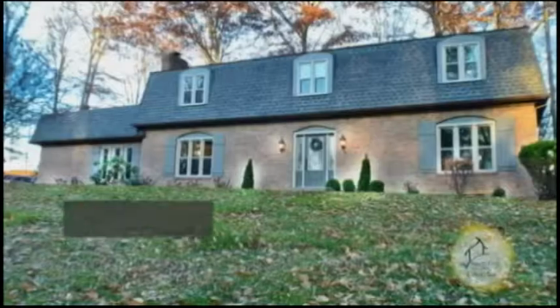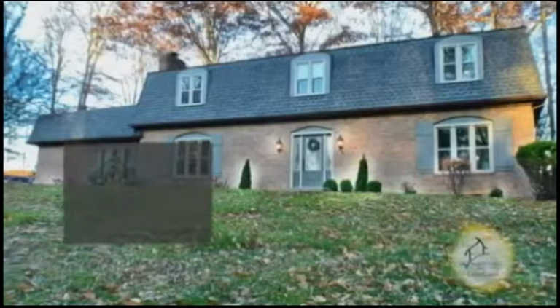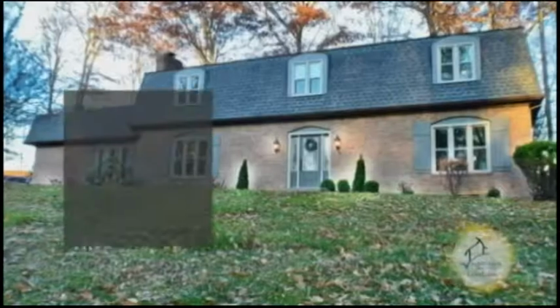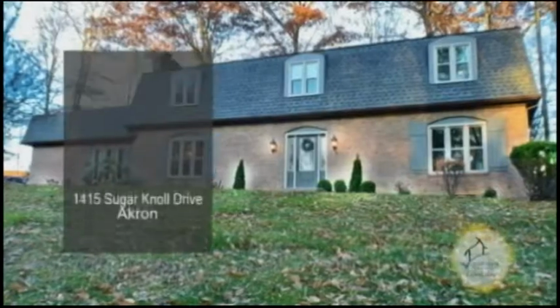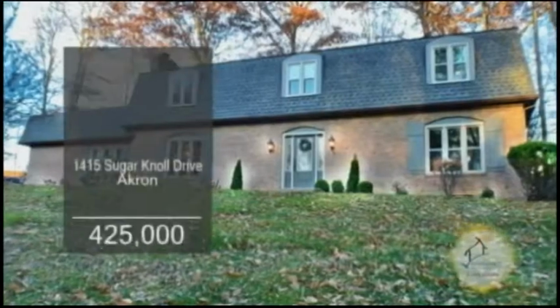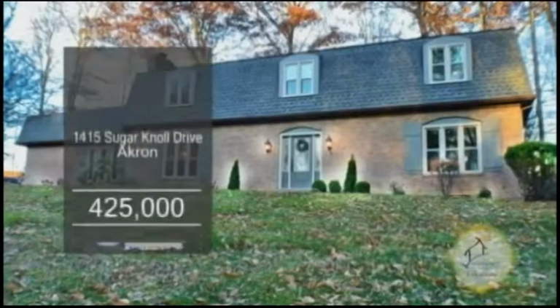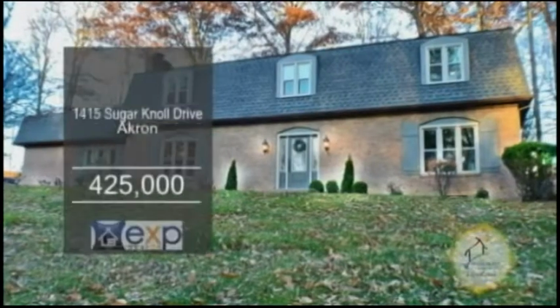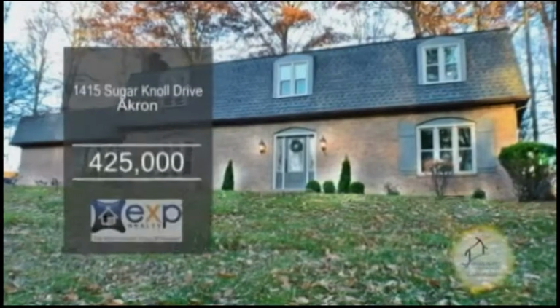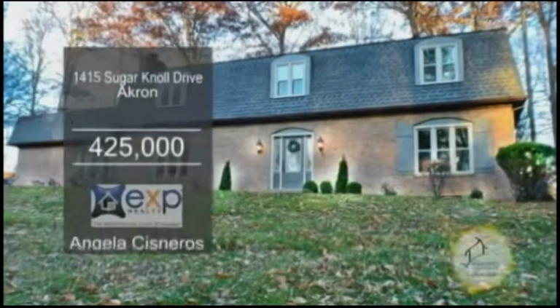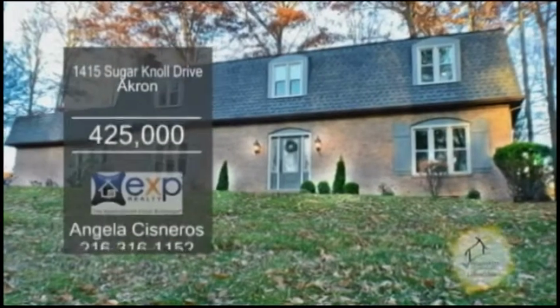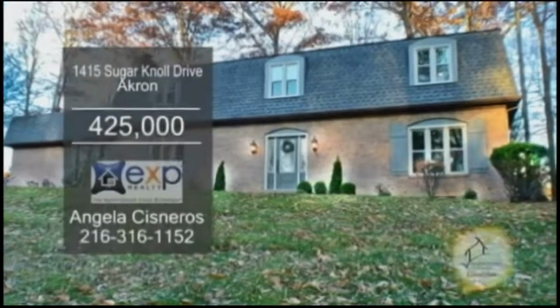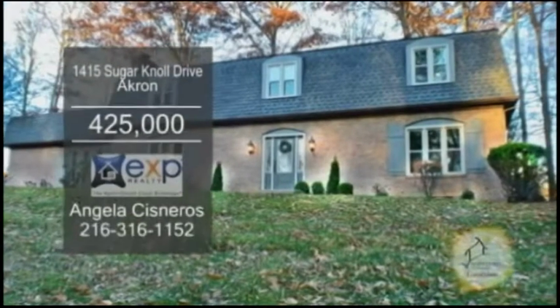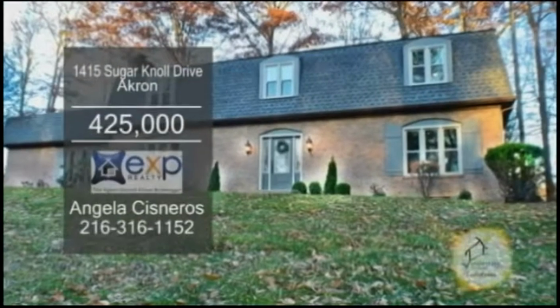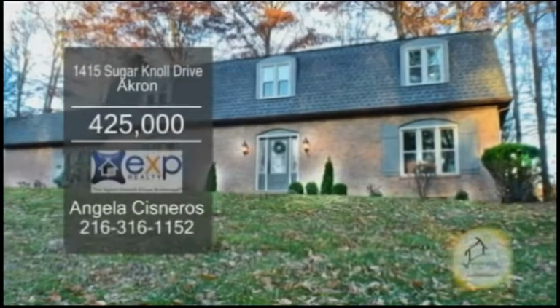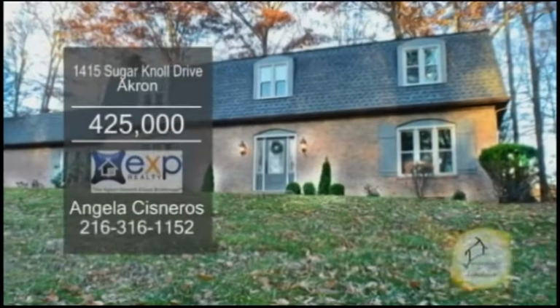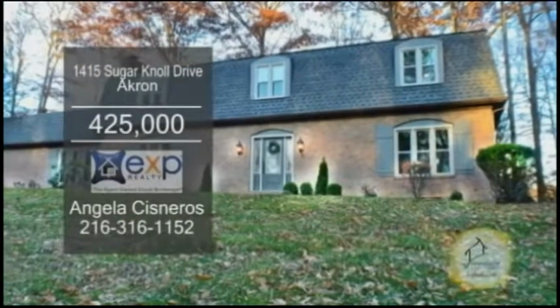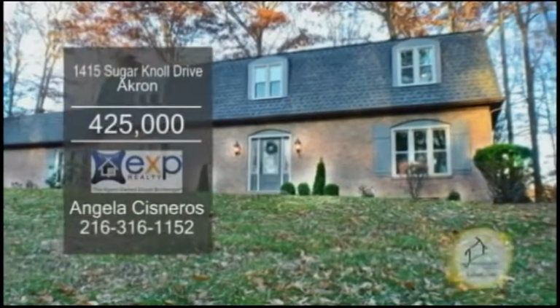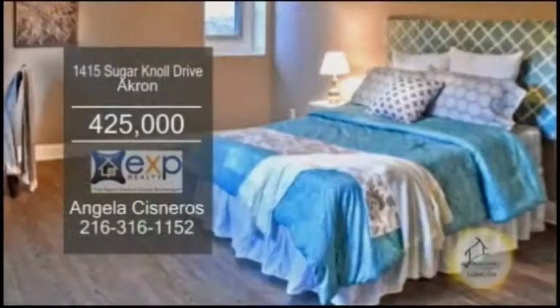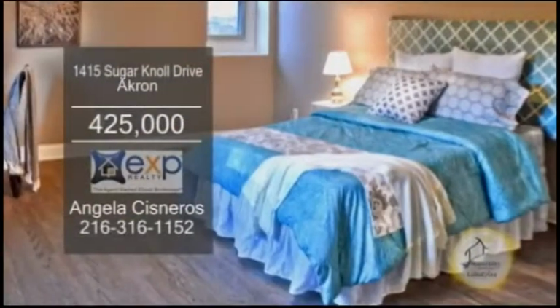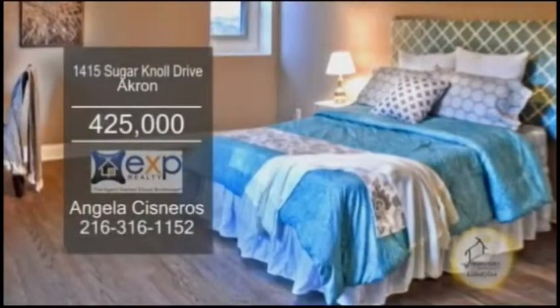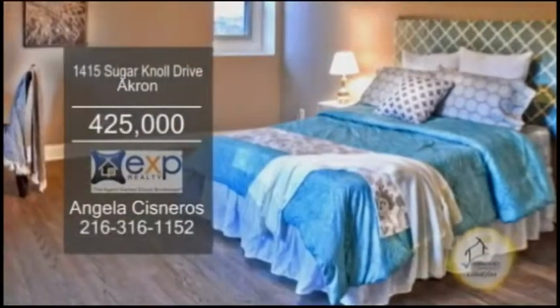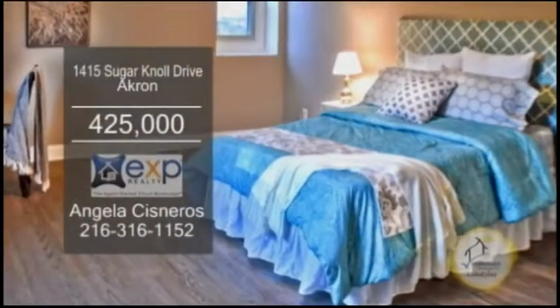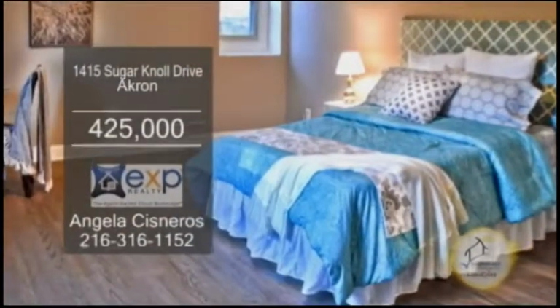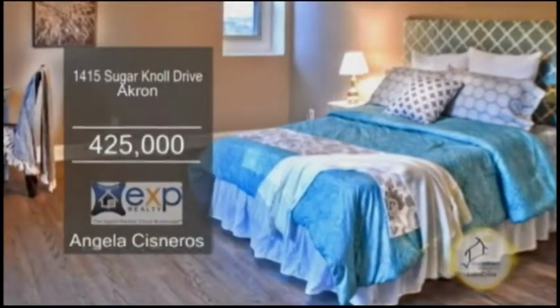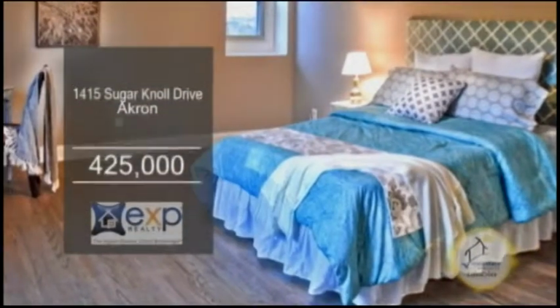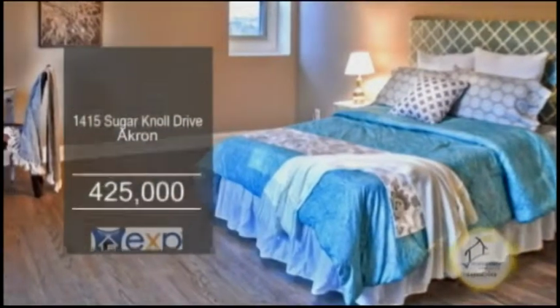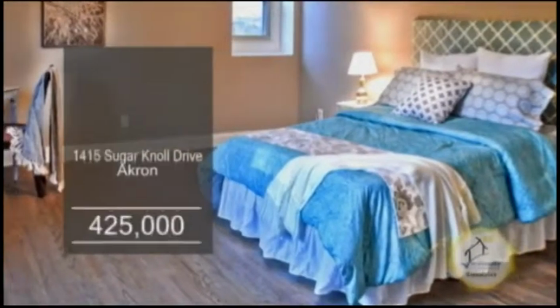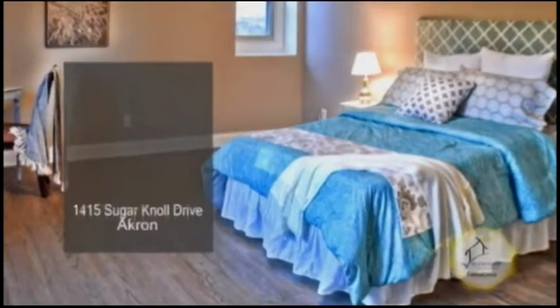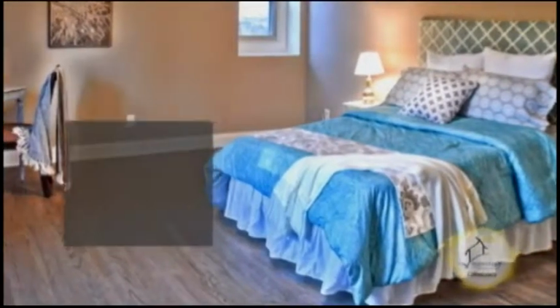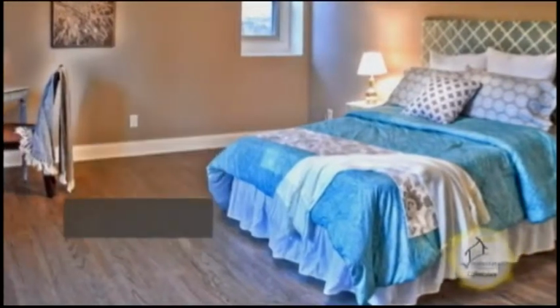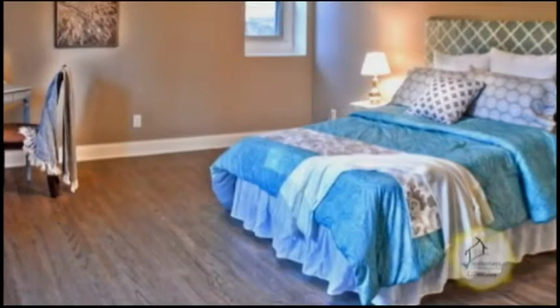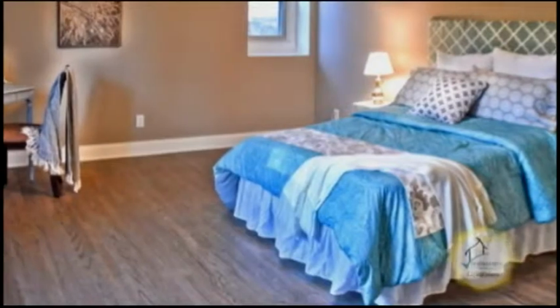A remodeled colonial in Akron. This home boasts four bedrooms and two and a half baths.